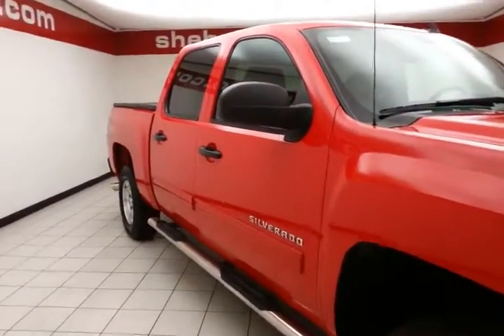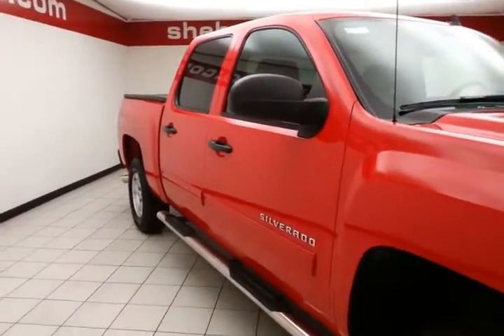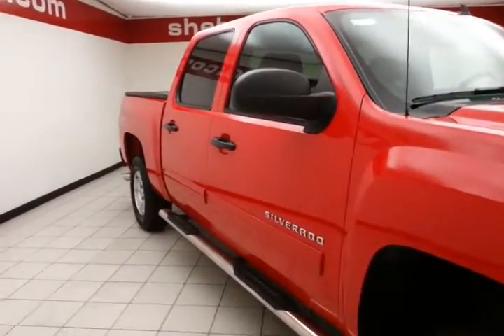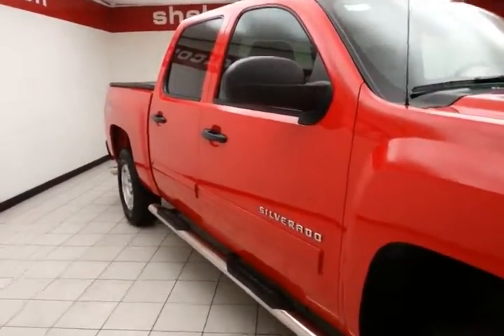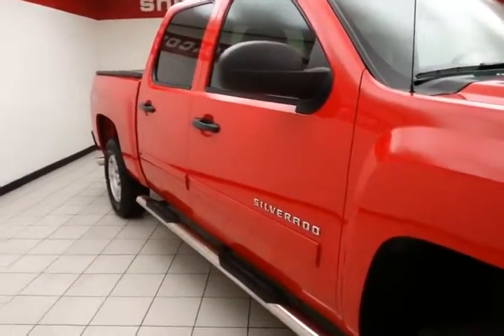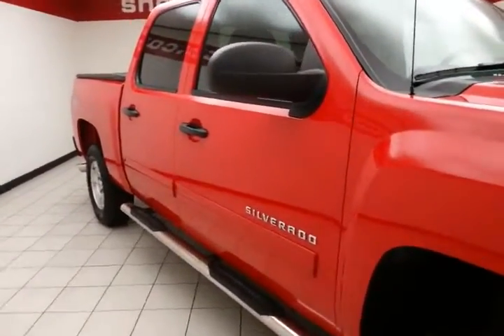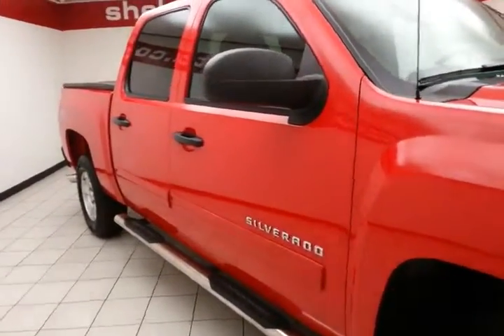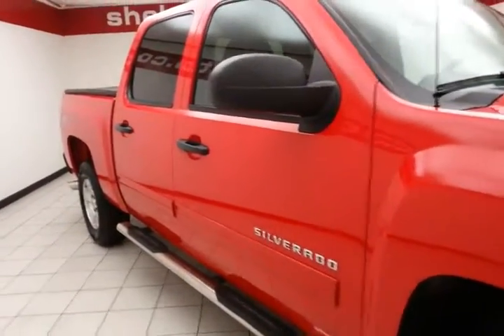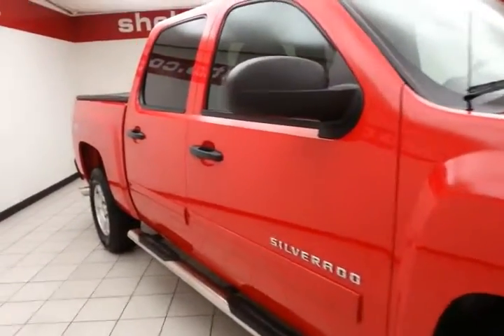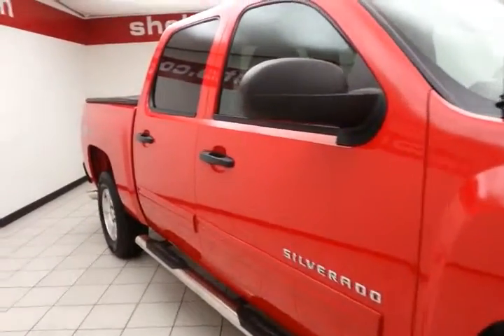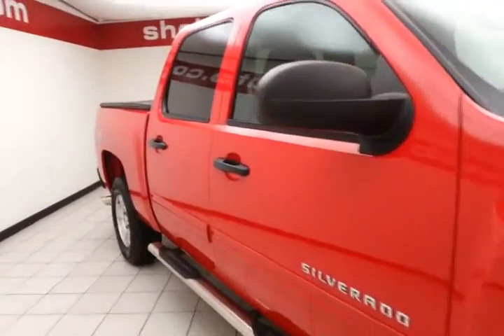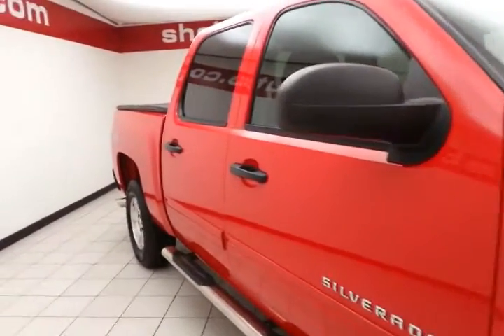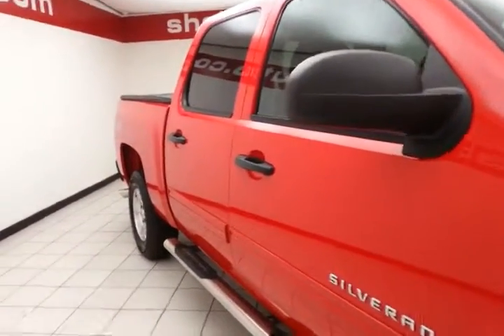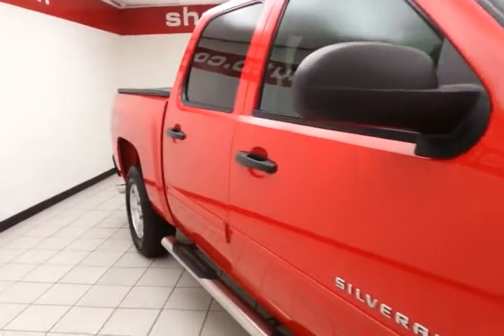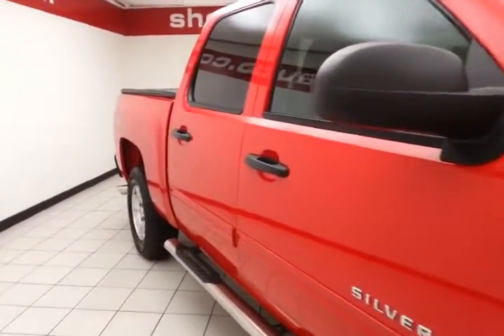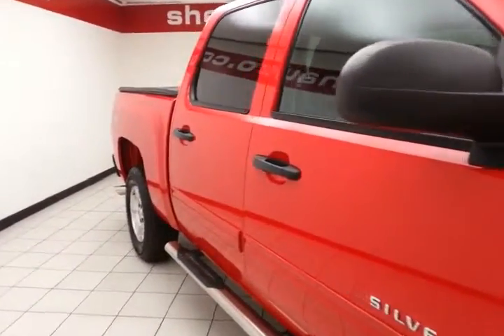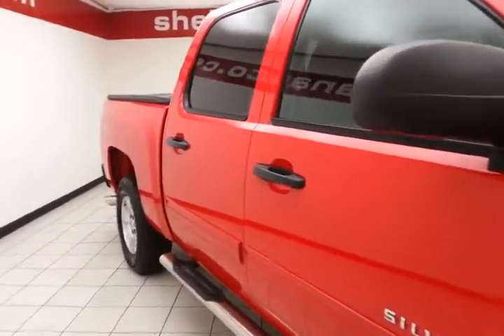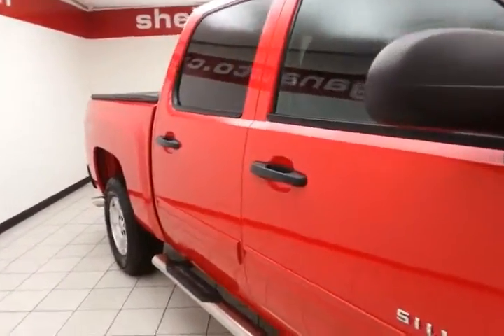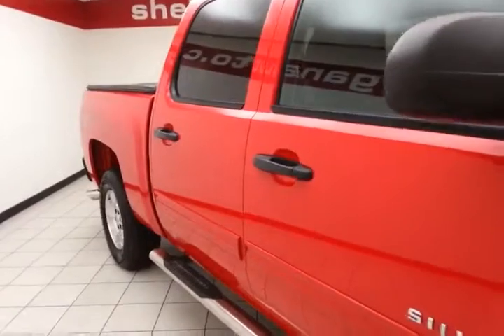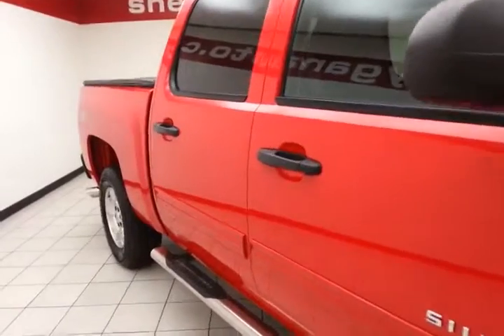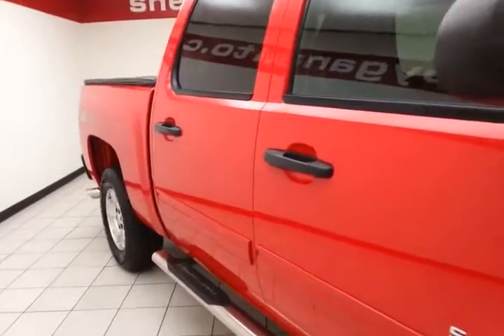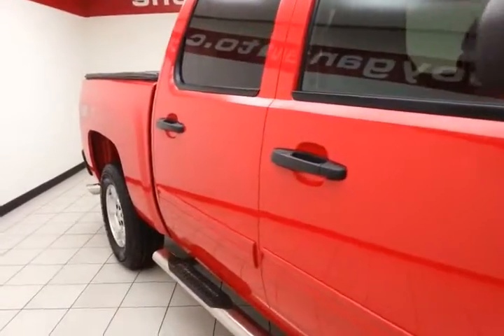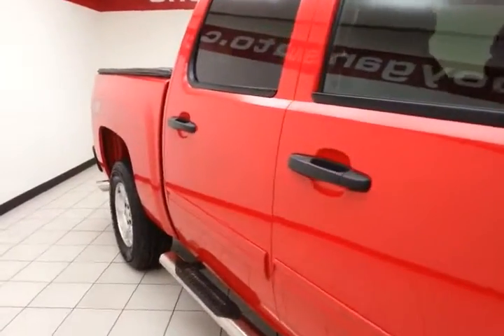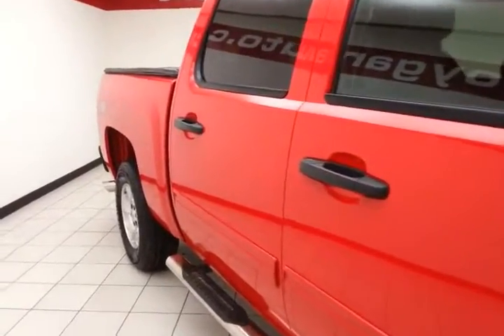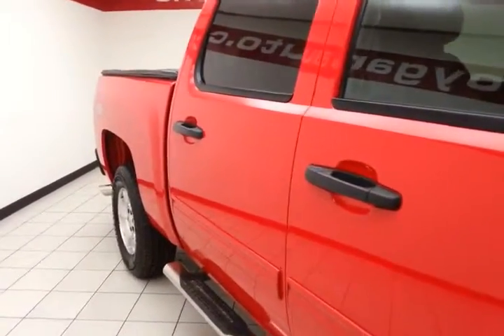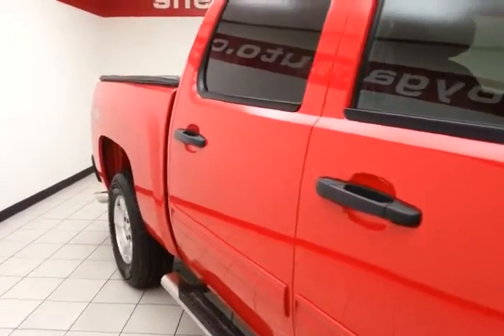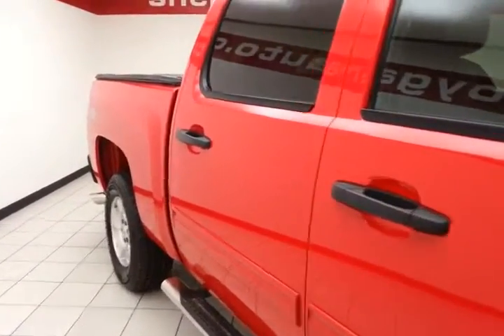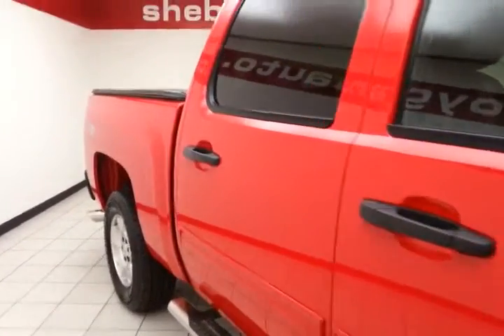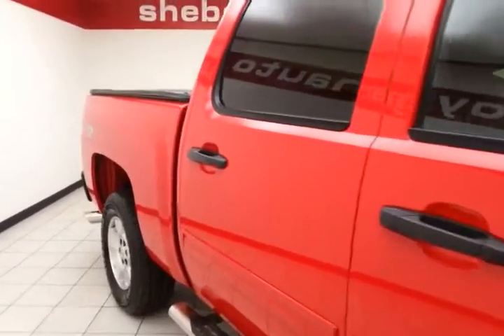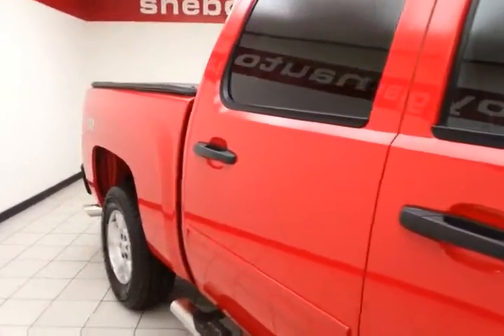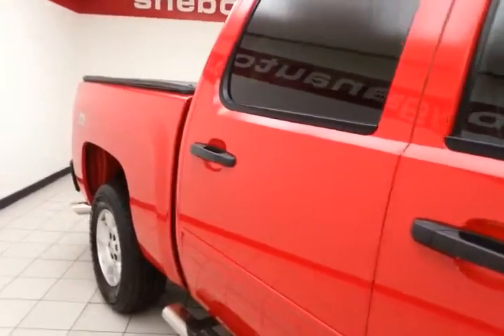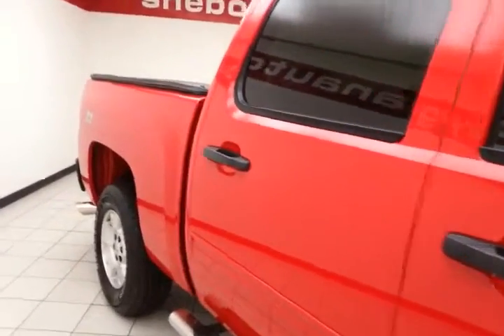Victory red in color. You do receive the balance of the factory five-year, 100,000-mile powertrain warranty.